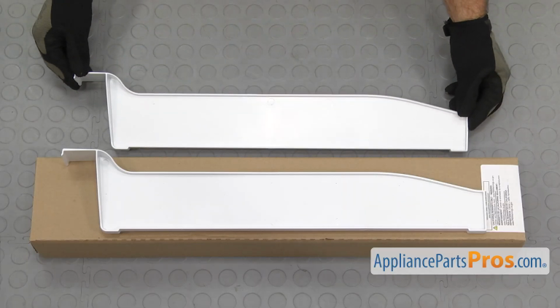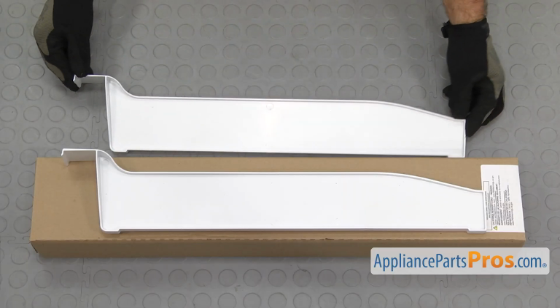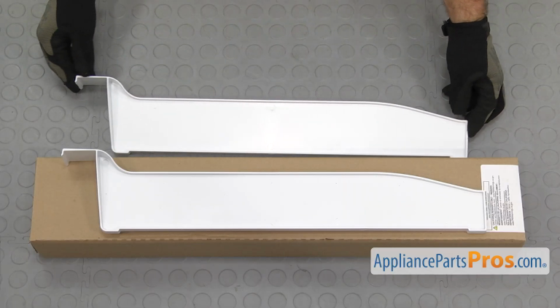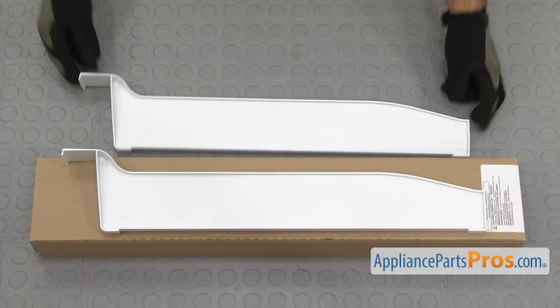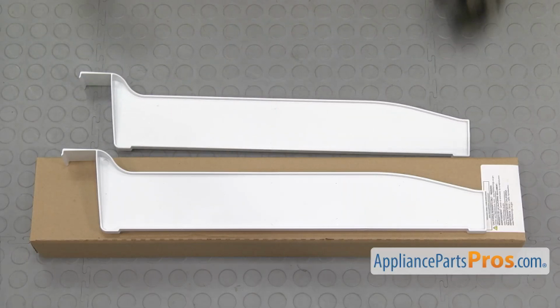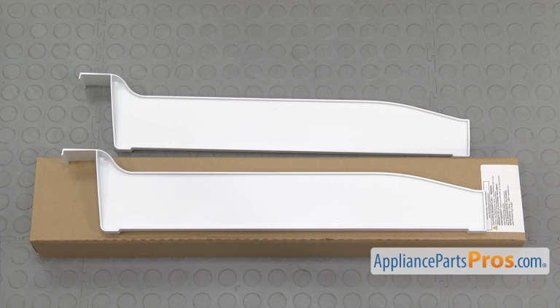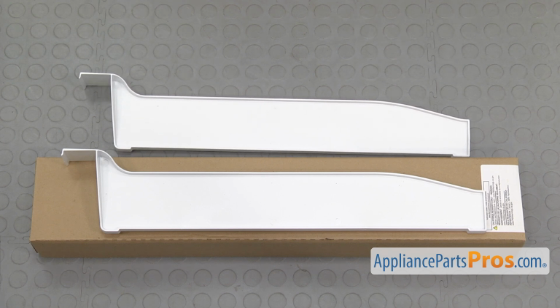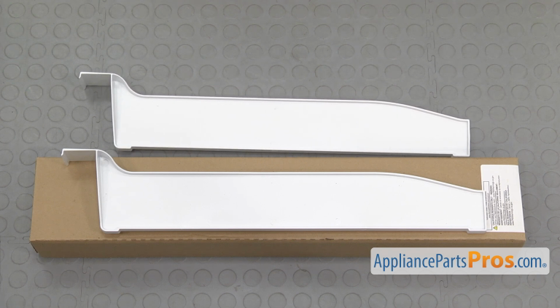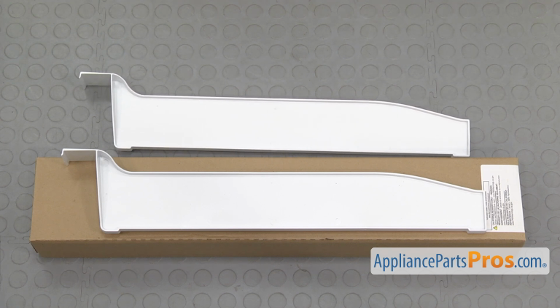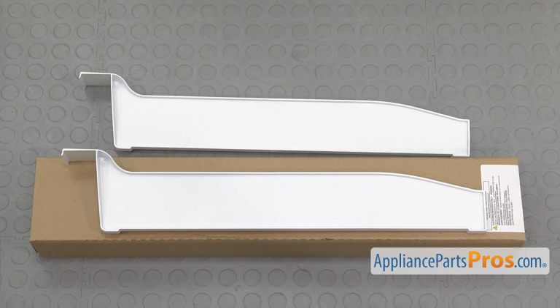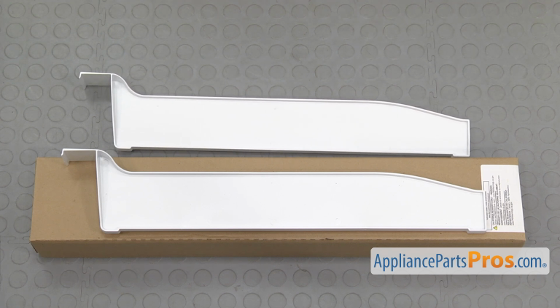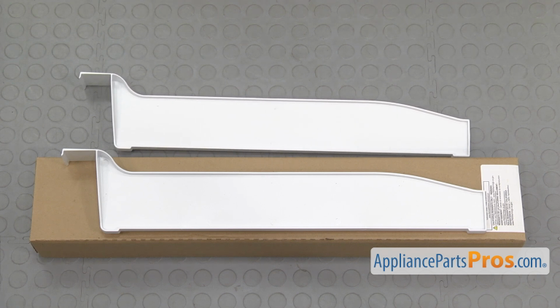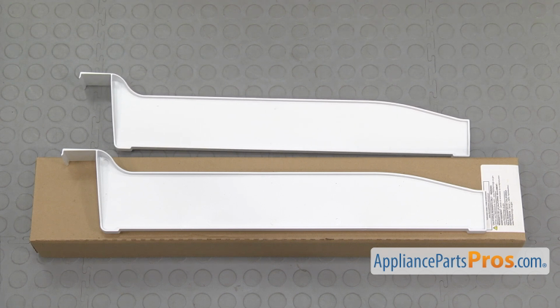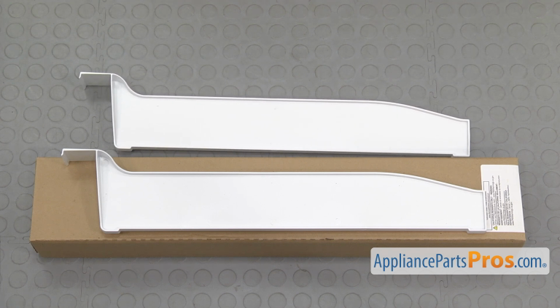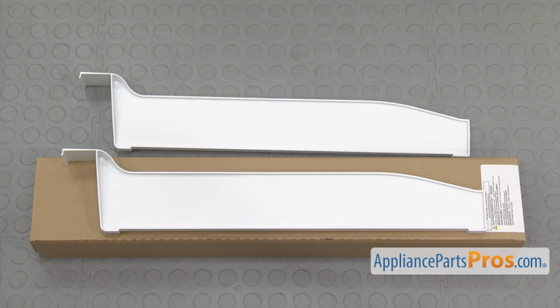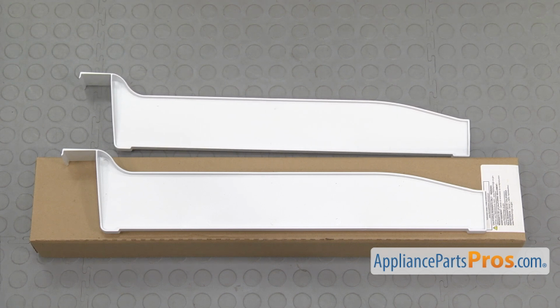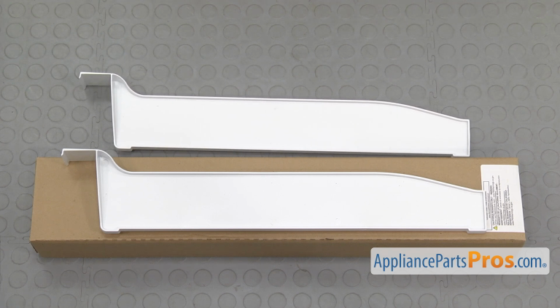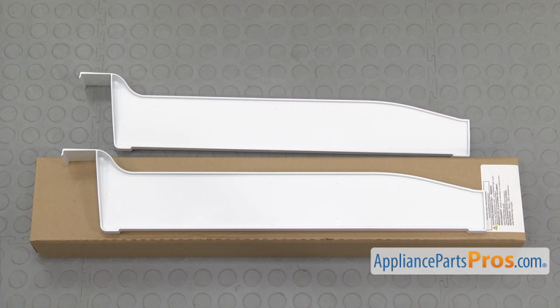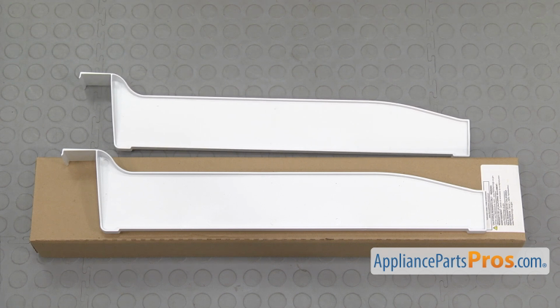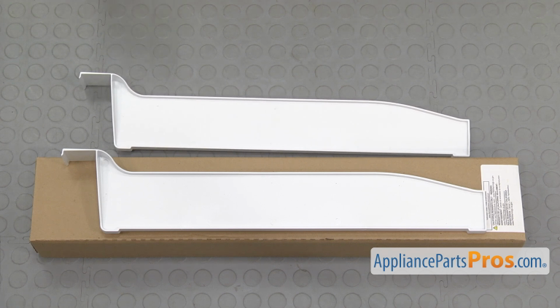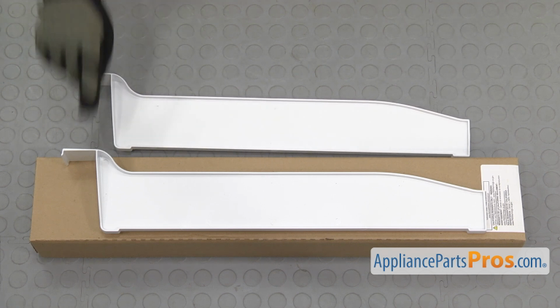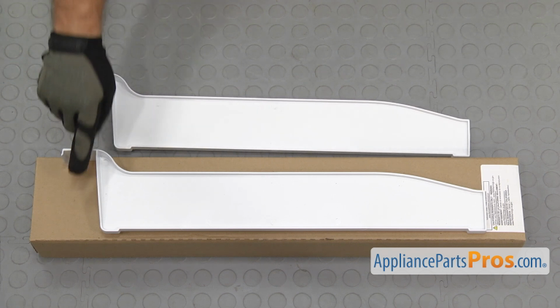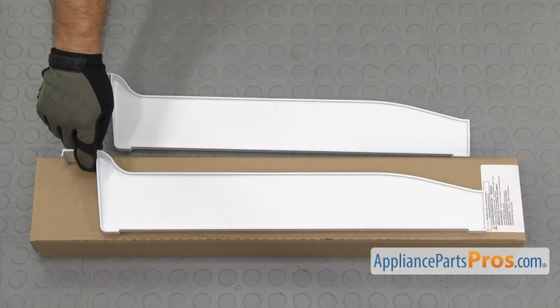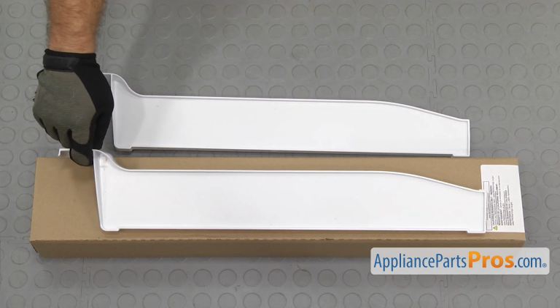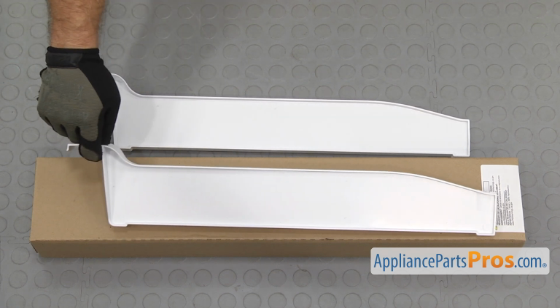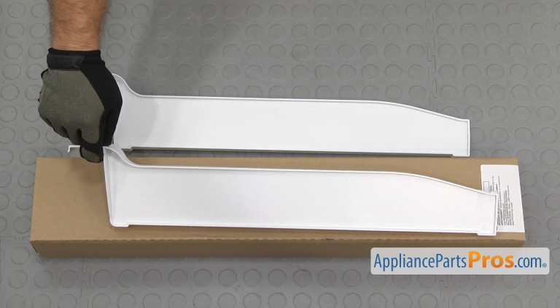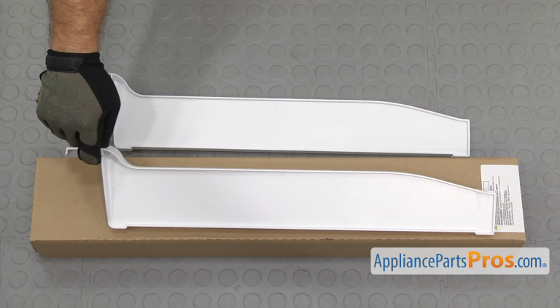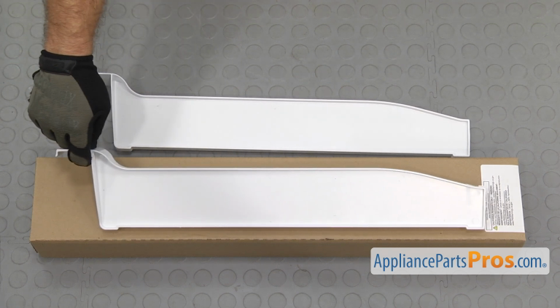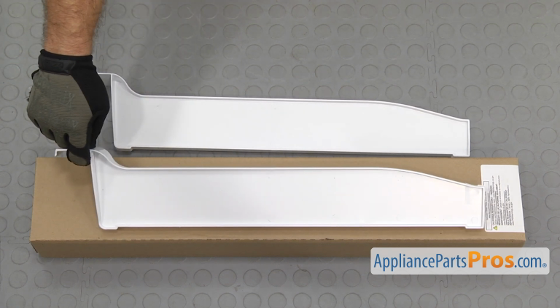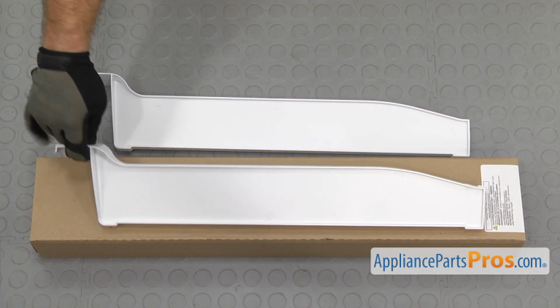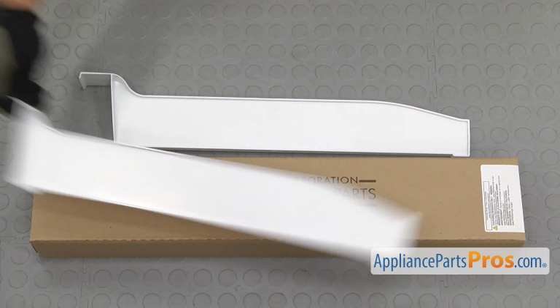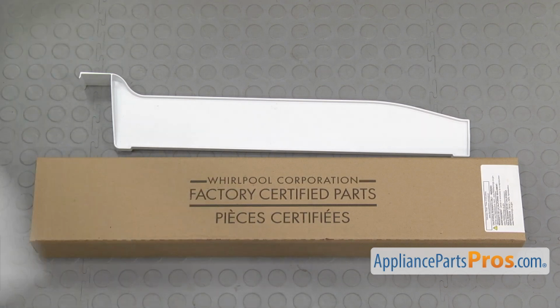Here's the old Pantry Divider next to the new one. If you already have one of these, great. If not, you can get it on AppliancePartsPros.com.